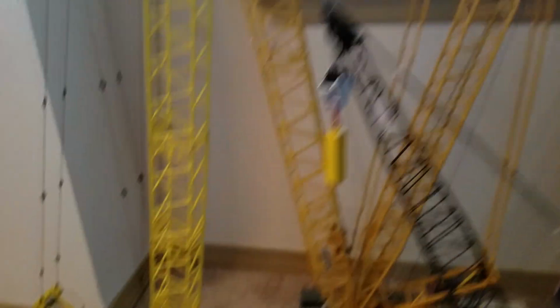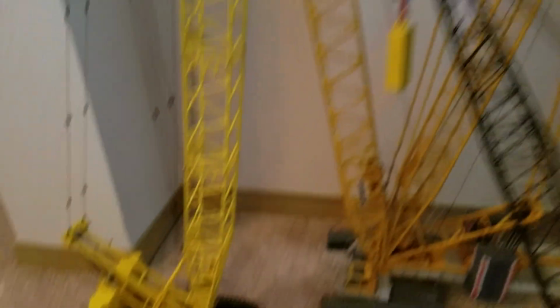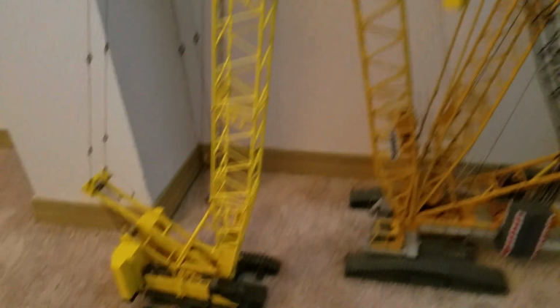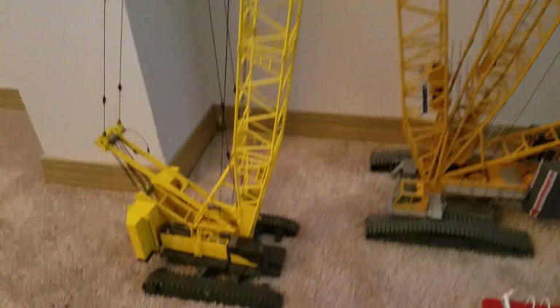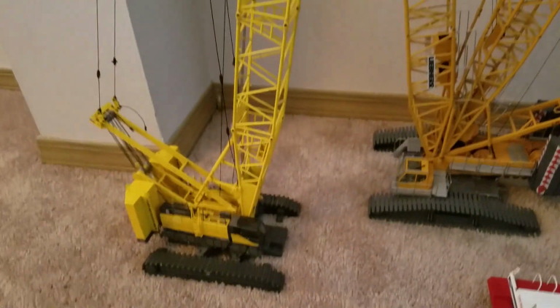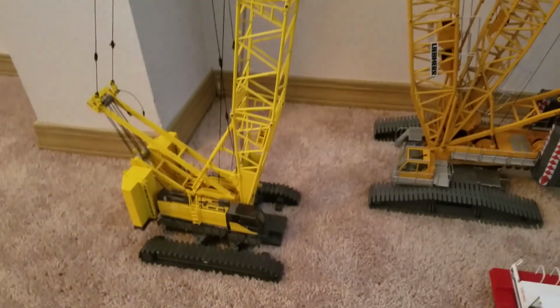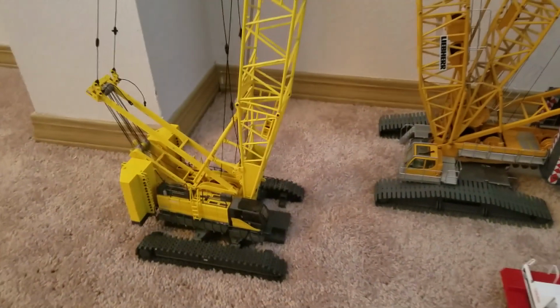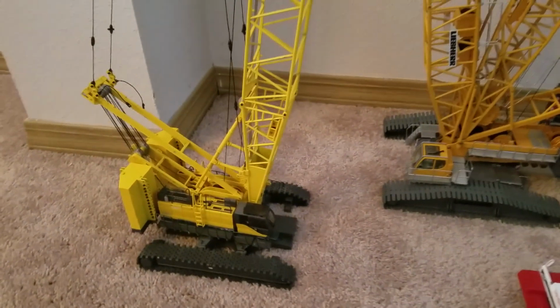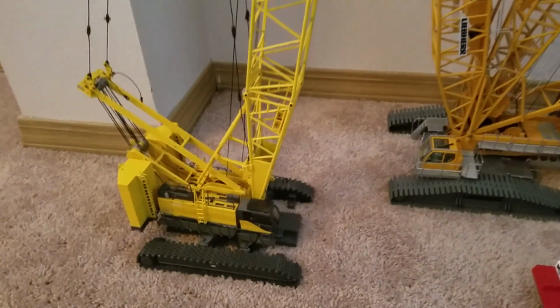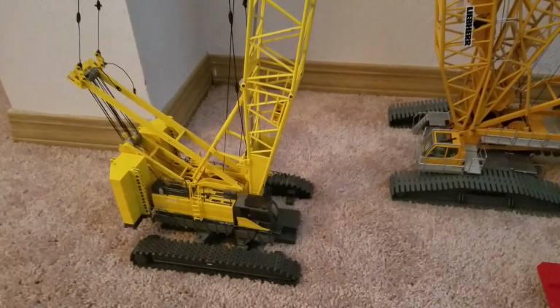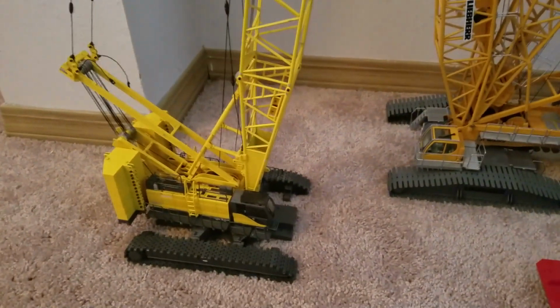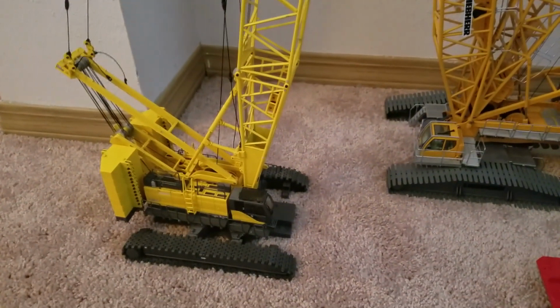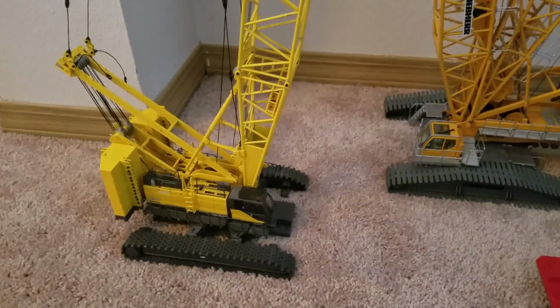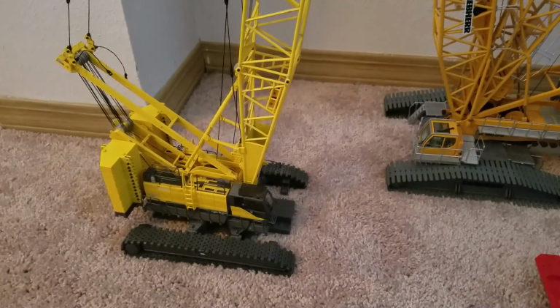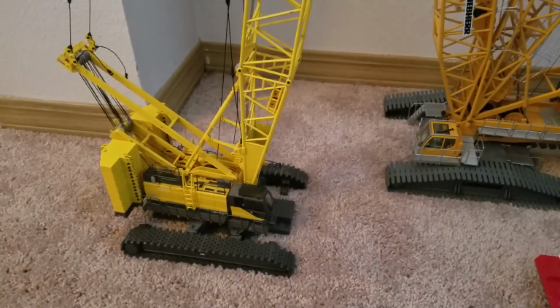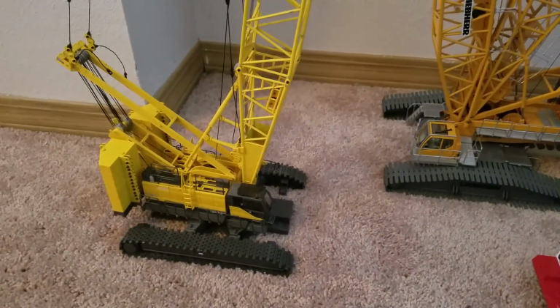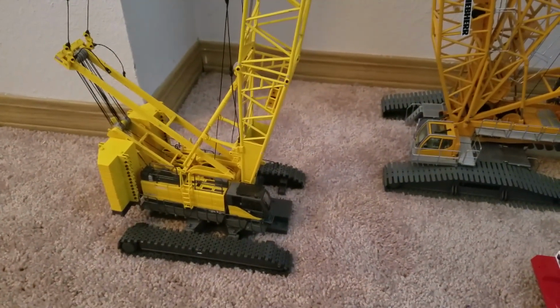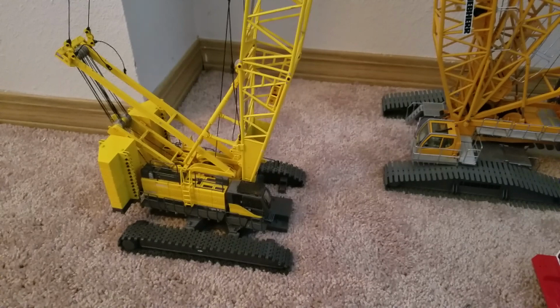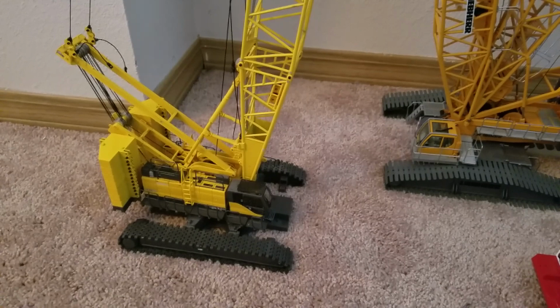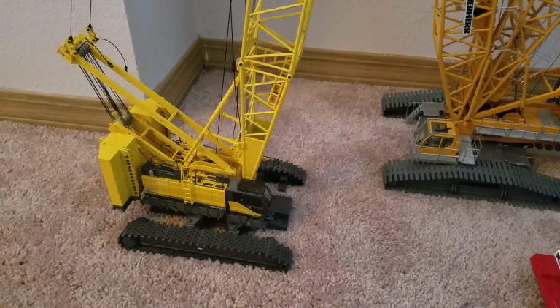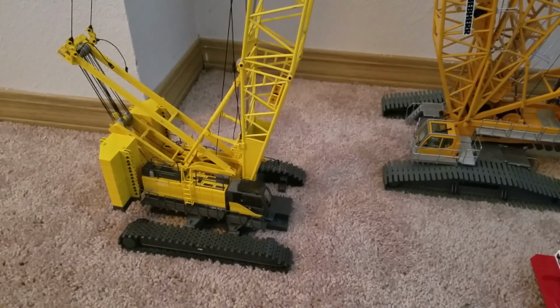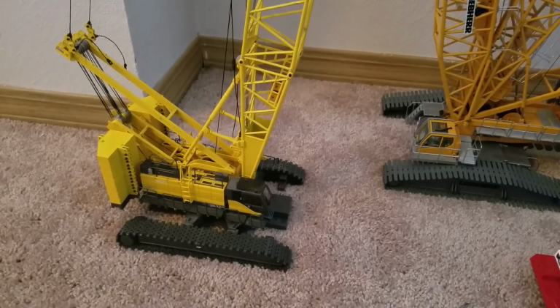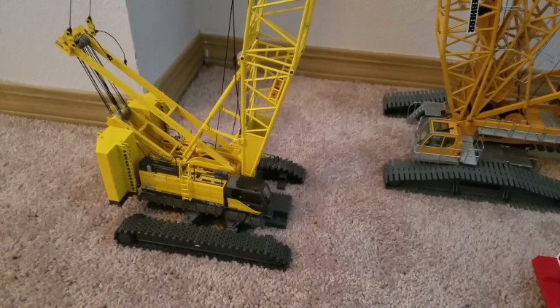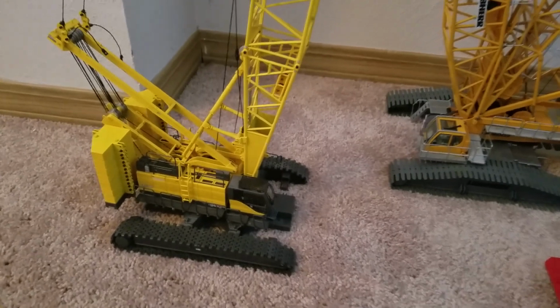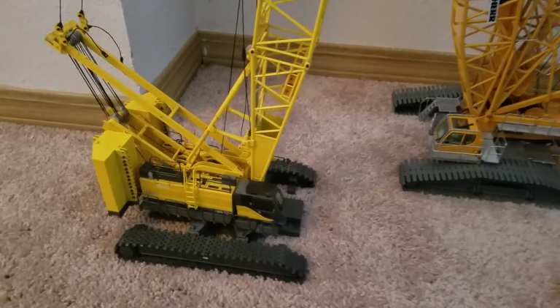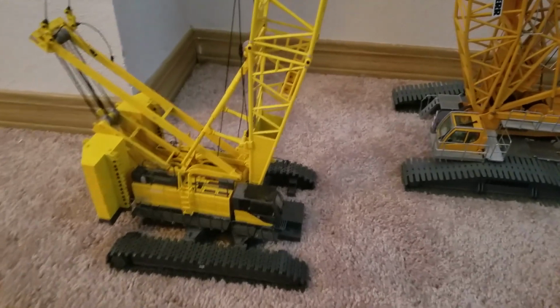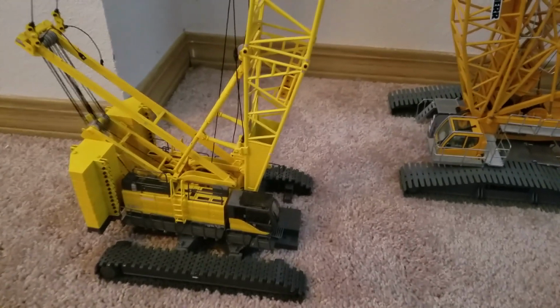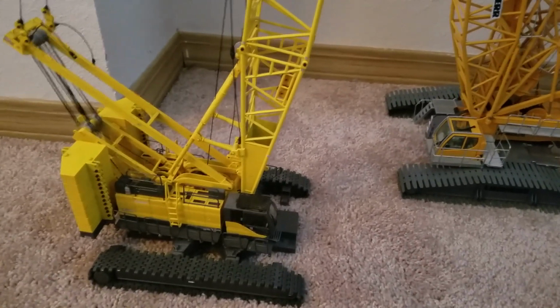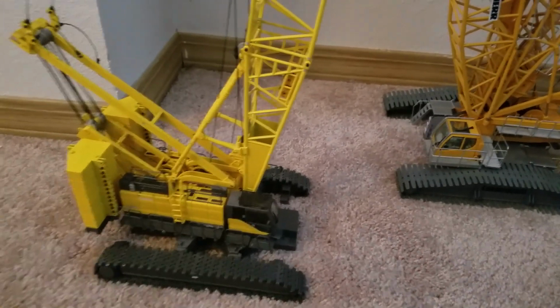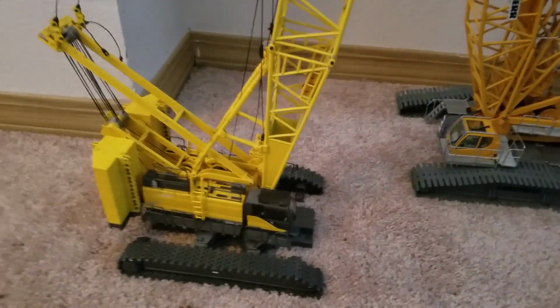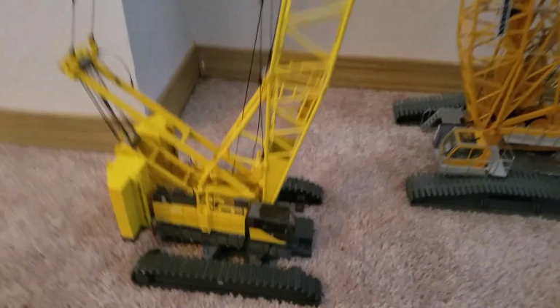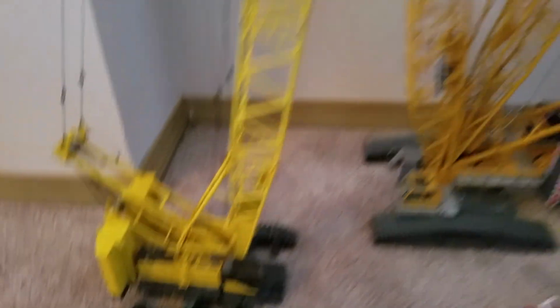And the Kobelco CK 2750, I believe it is.